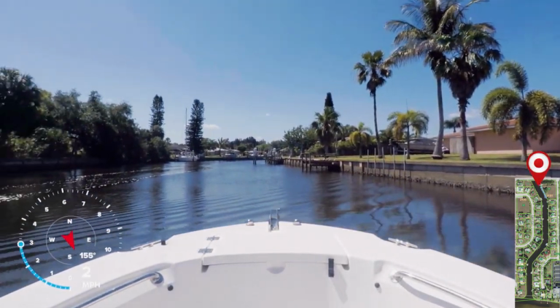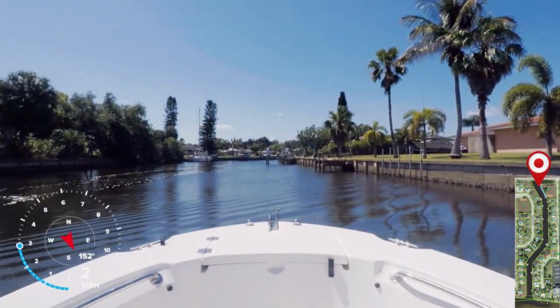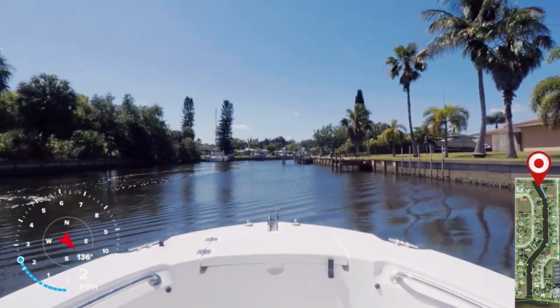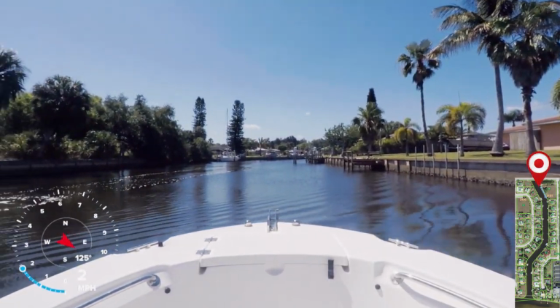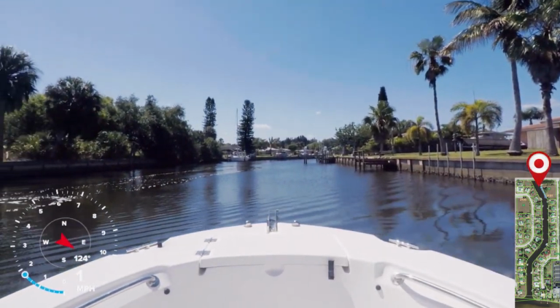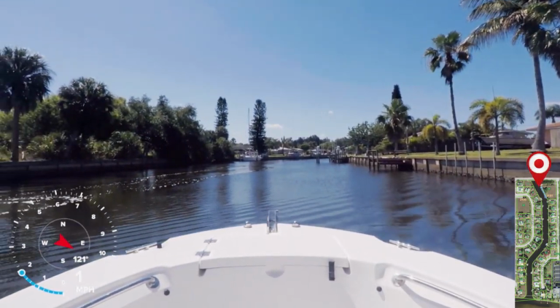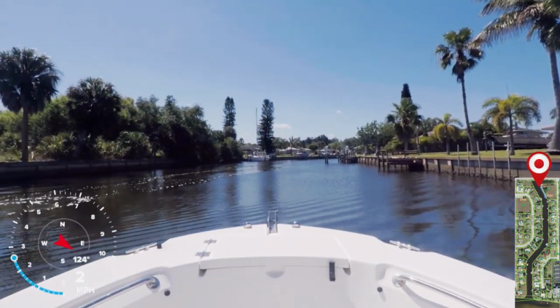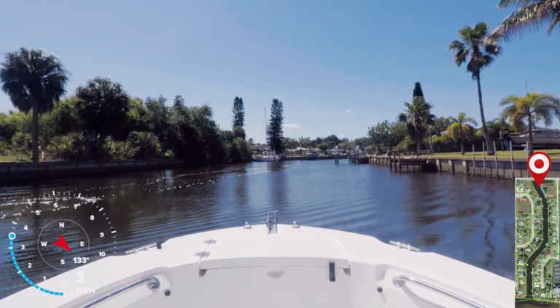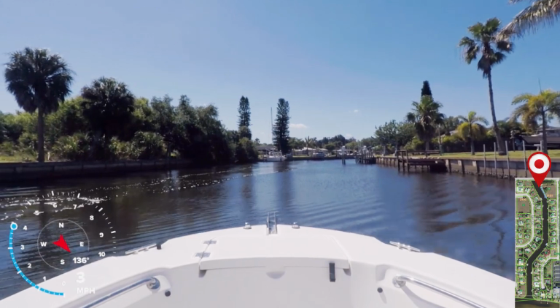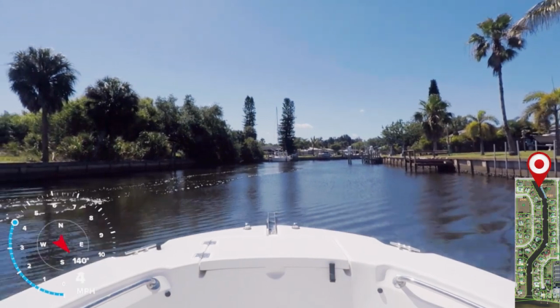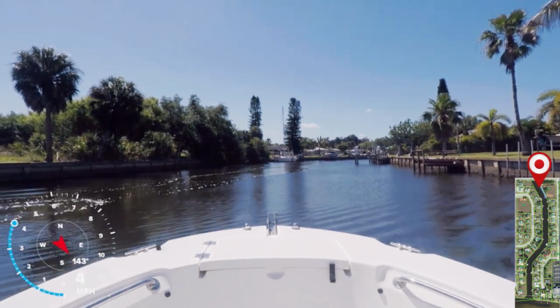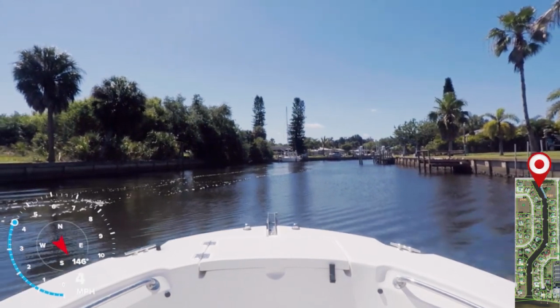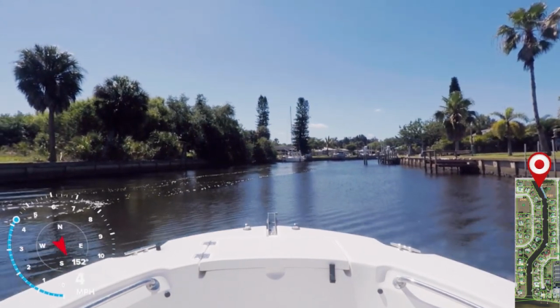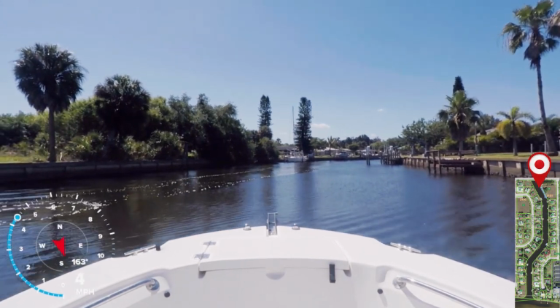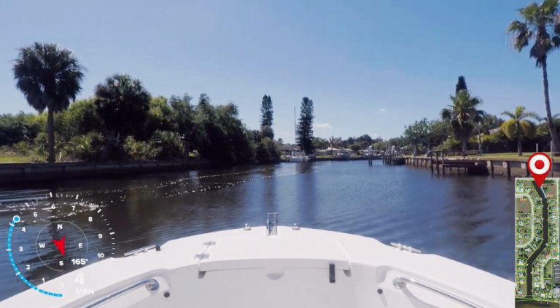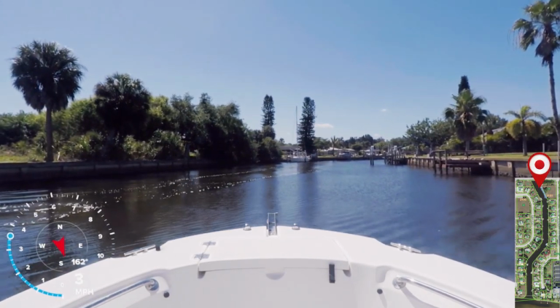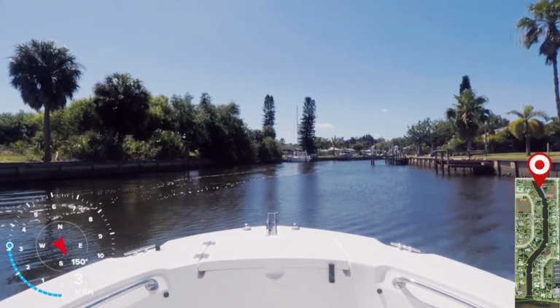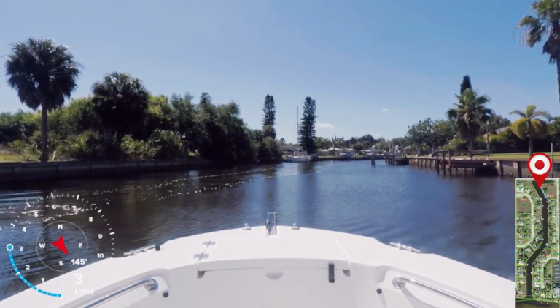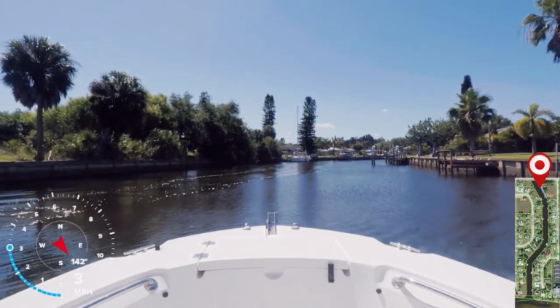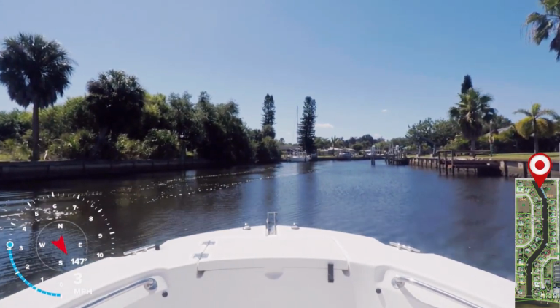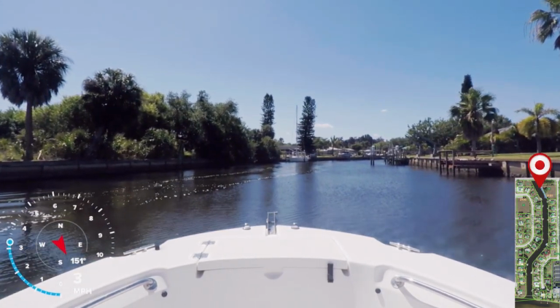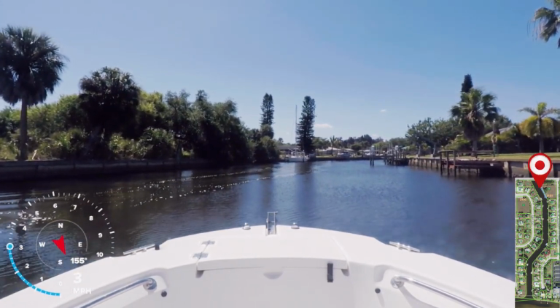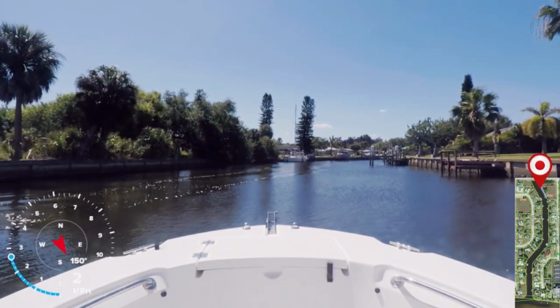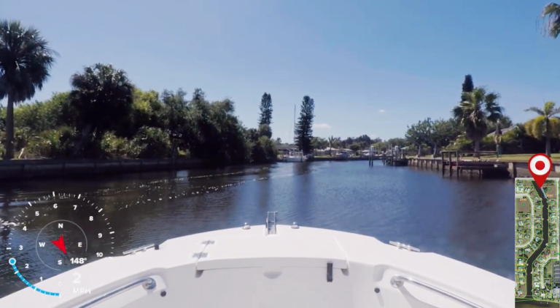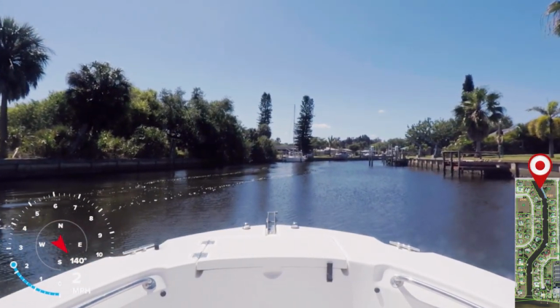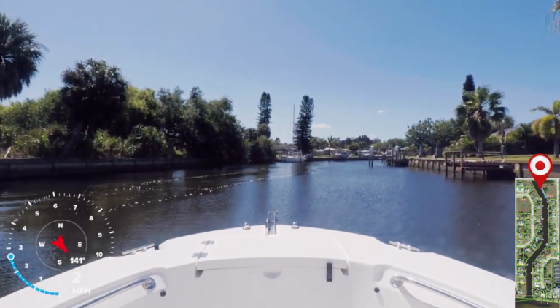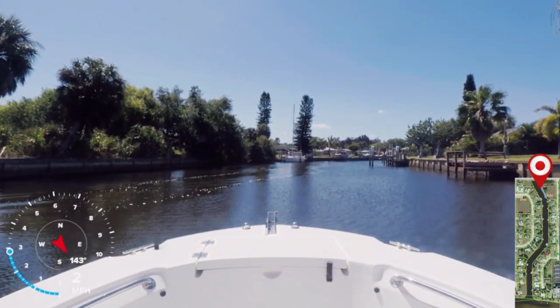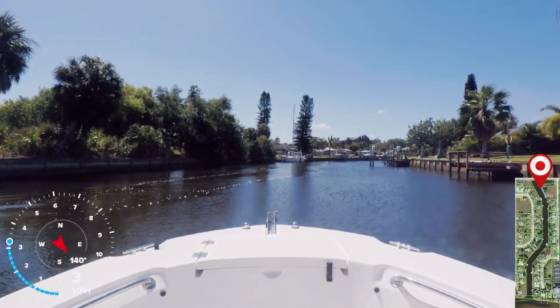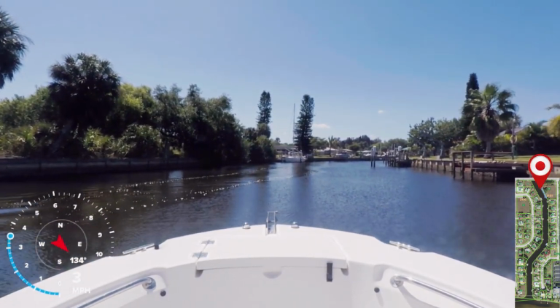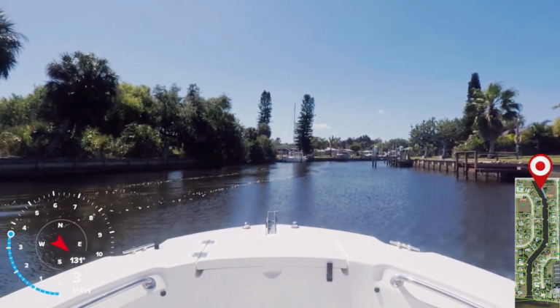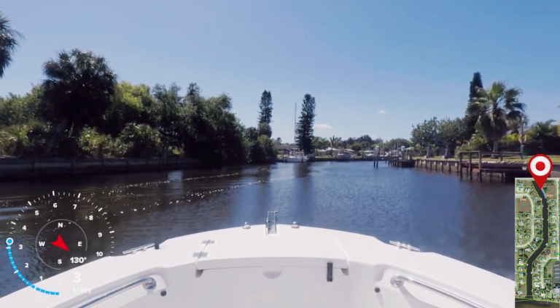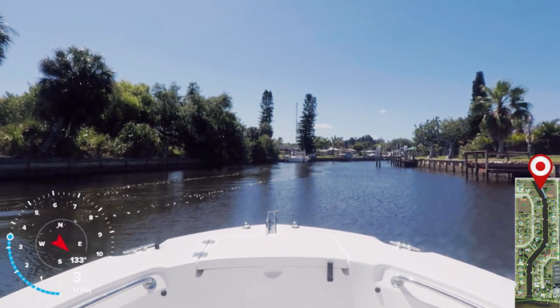To the immediate left is Lister Park. There really aren't any amenities there — it's basically just a couple of empty lots.